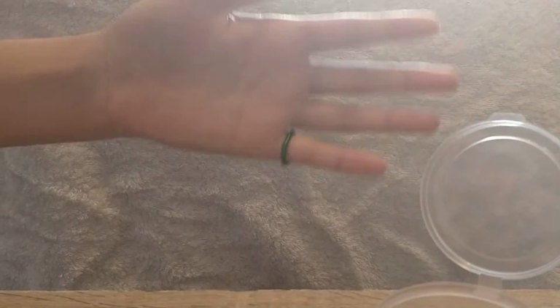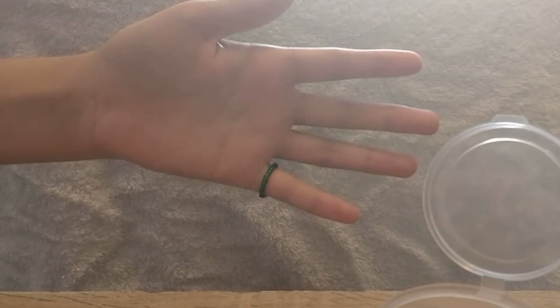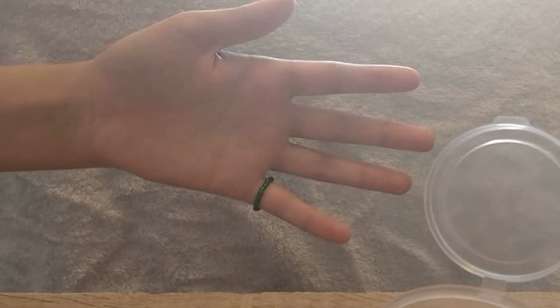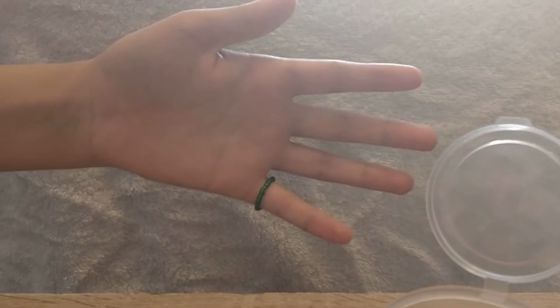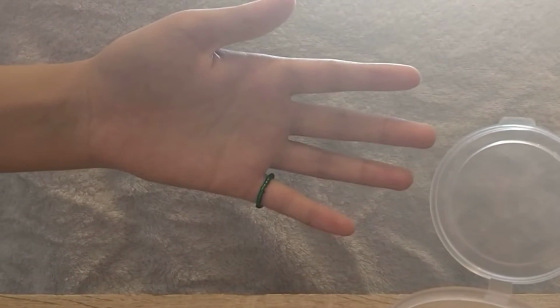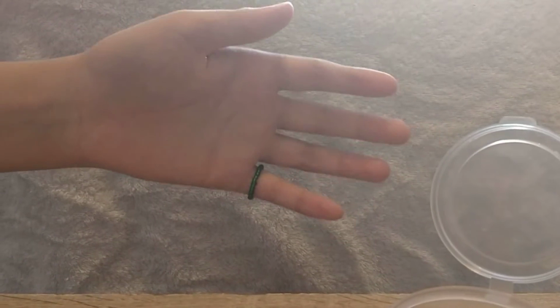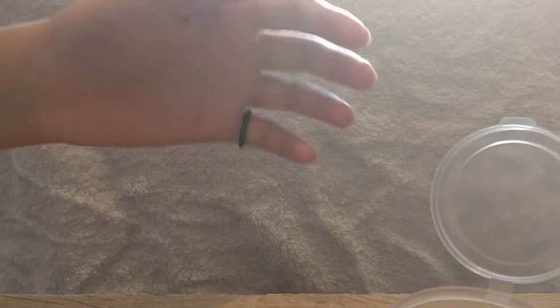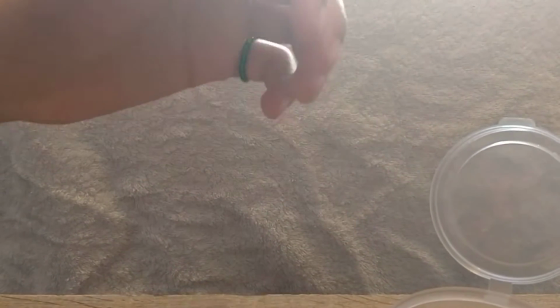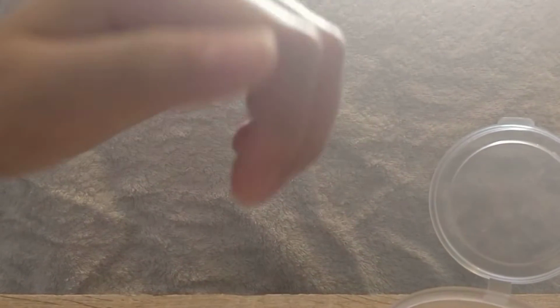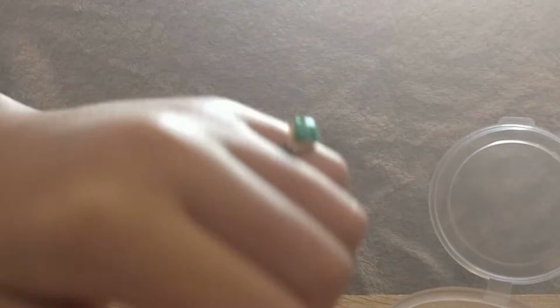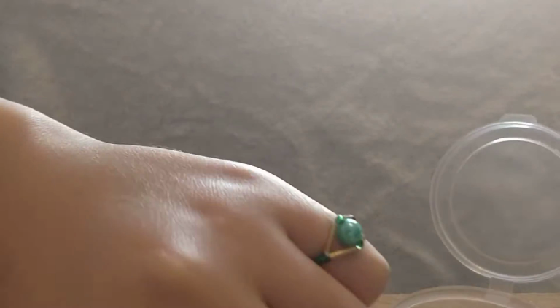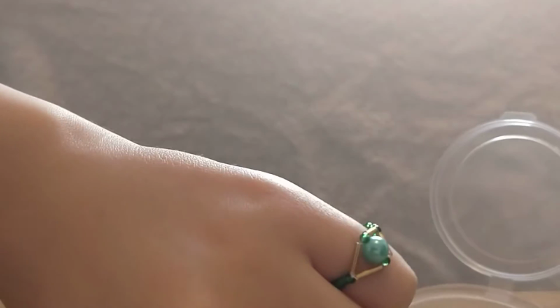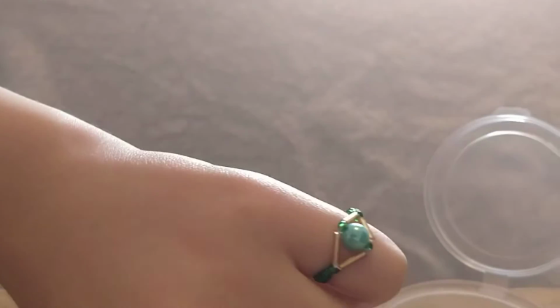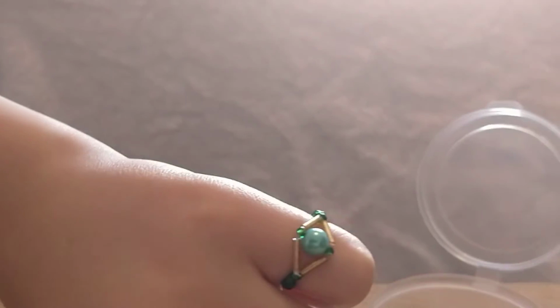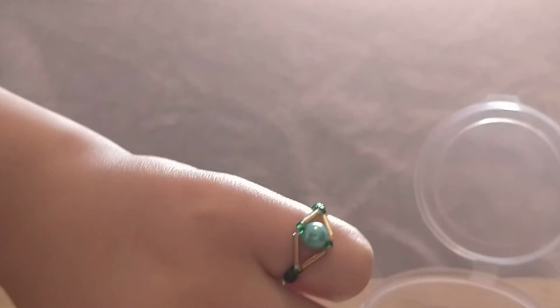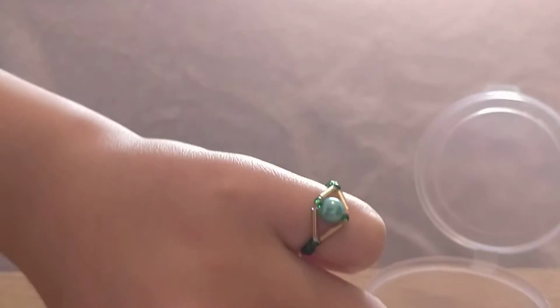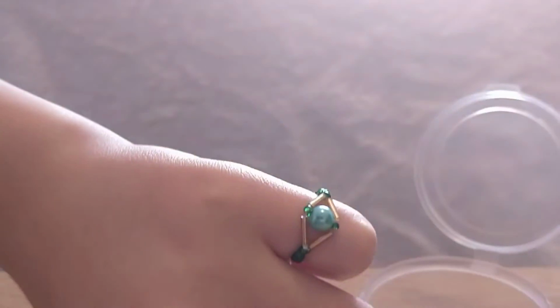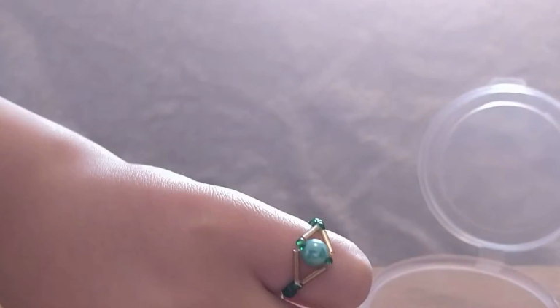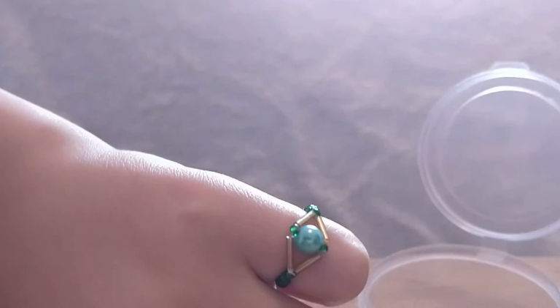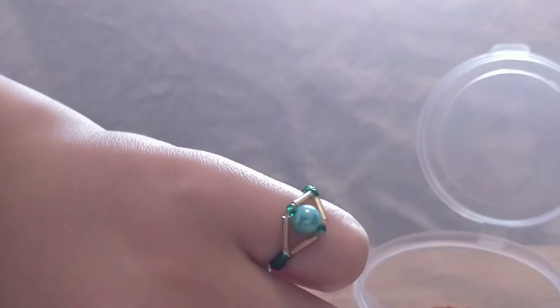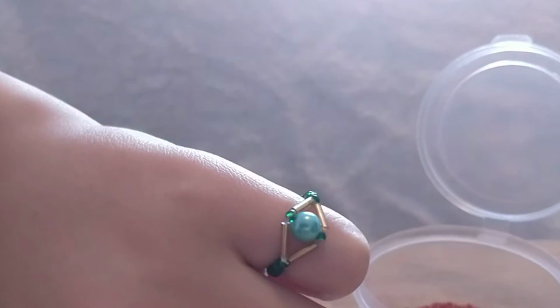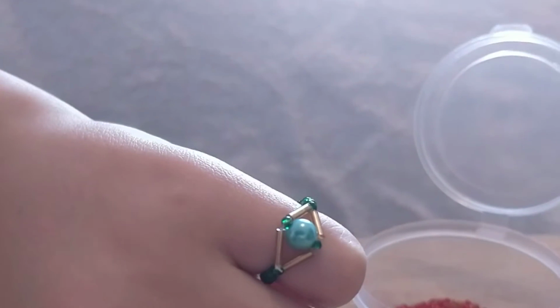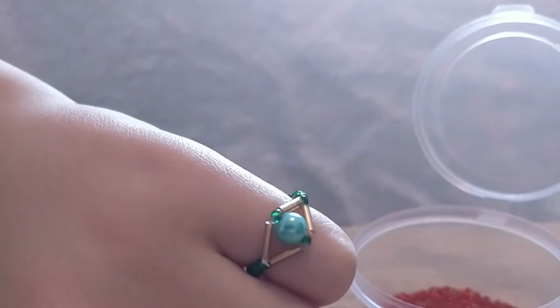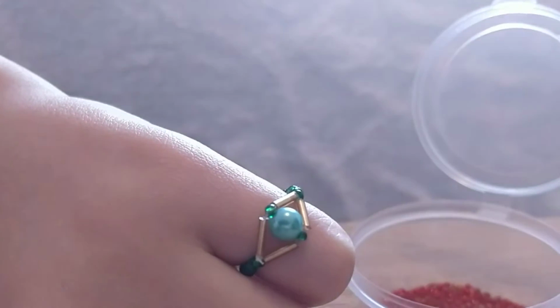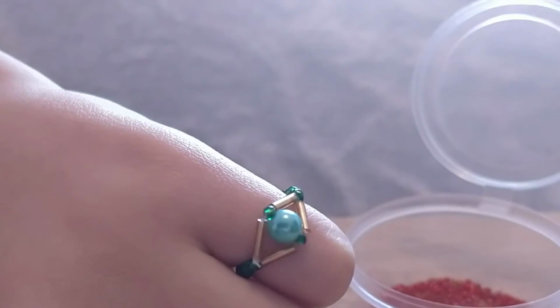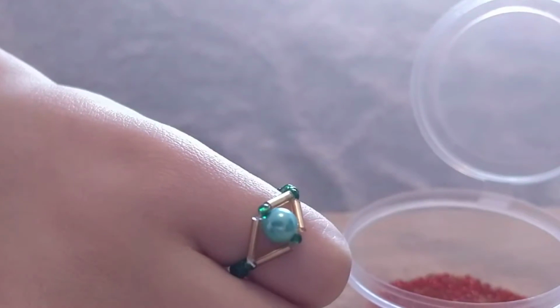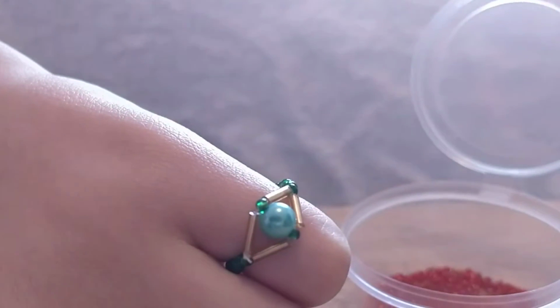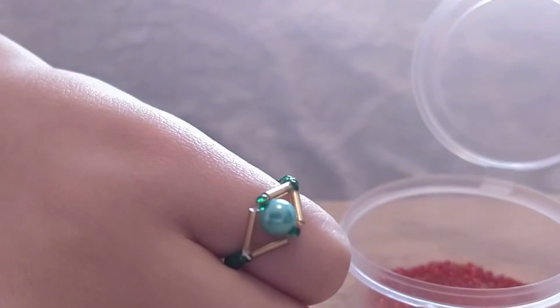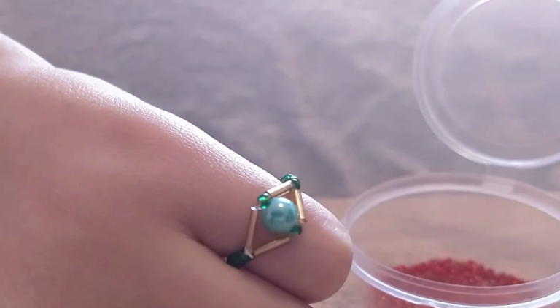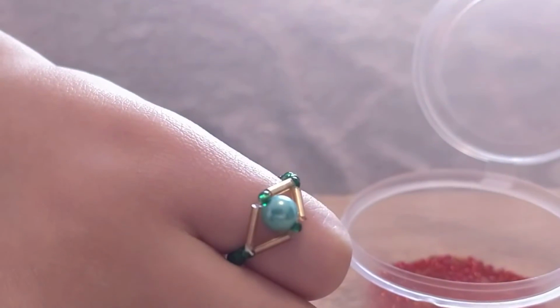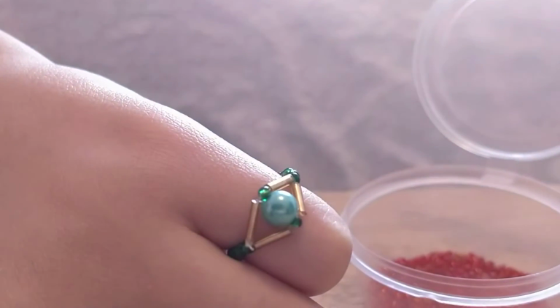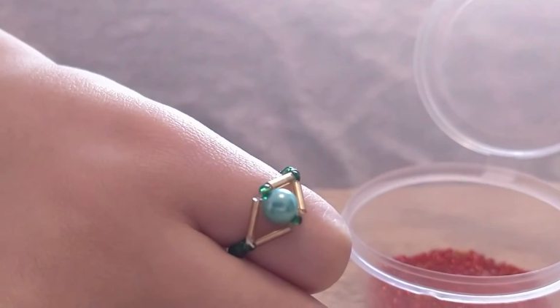Hello everyone. In this video I will show you a detailed weaving of such a cool bead ring.